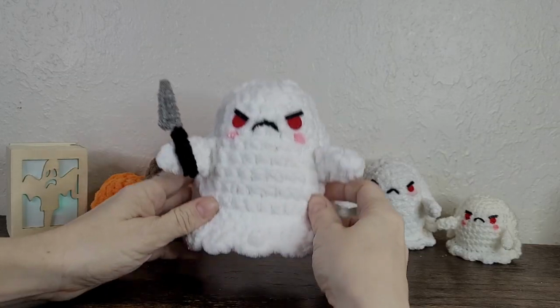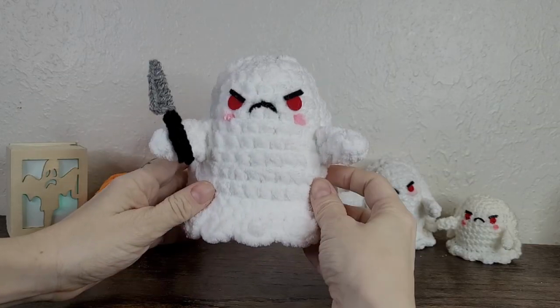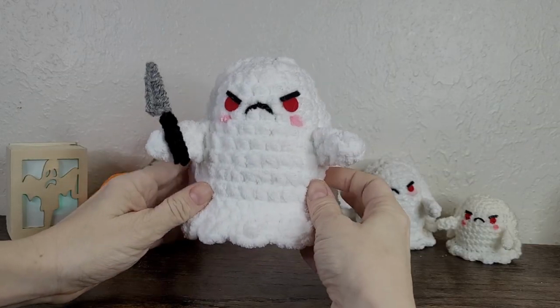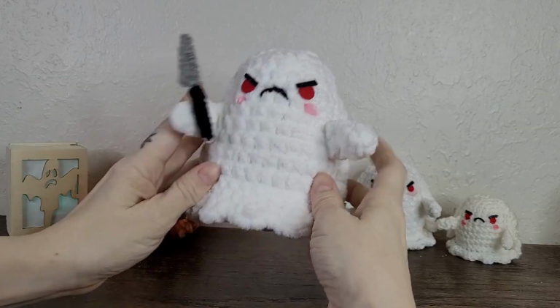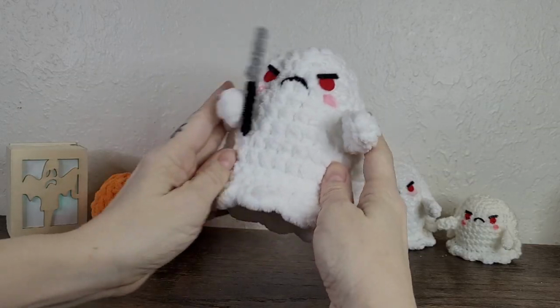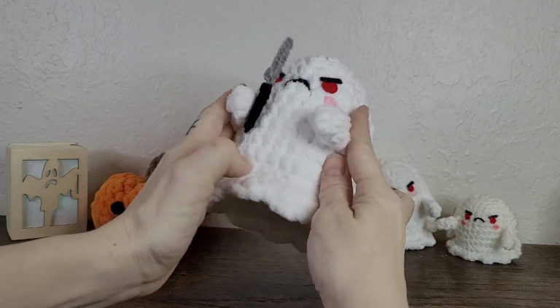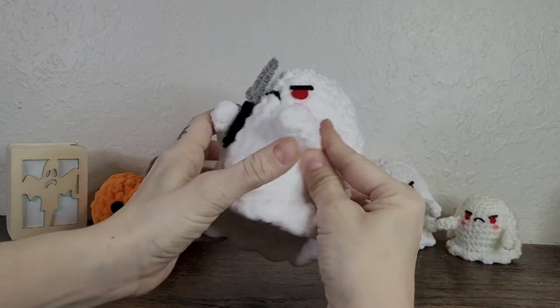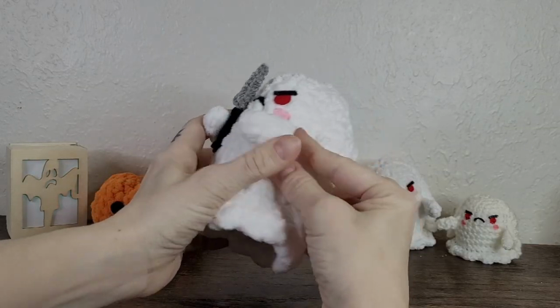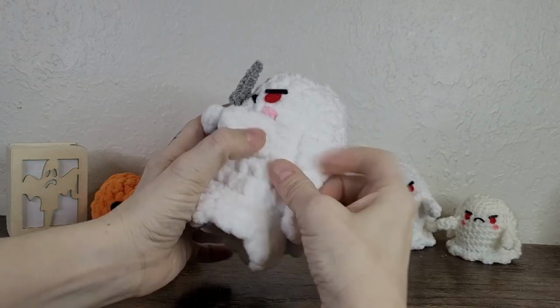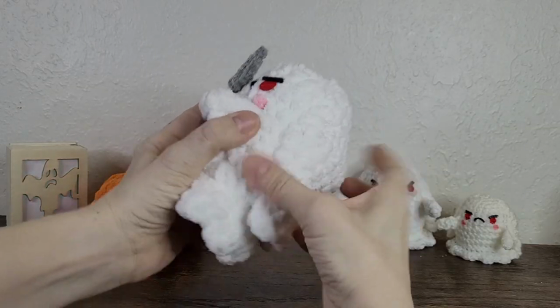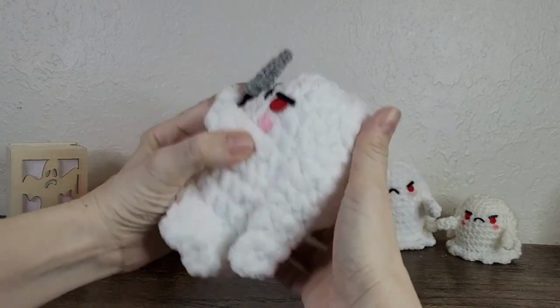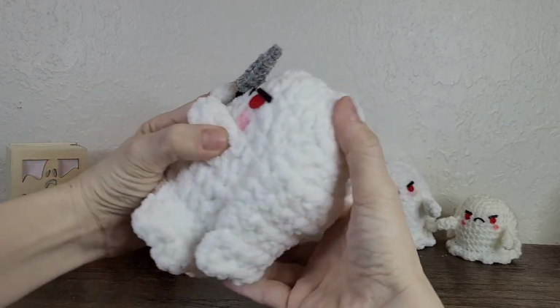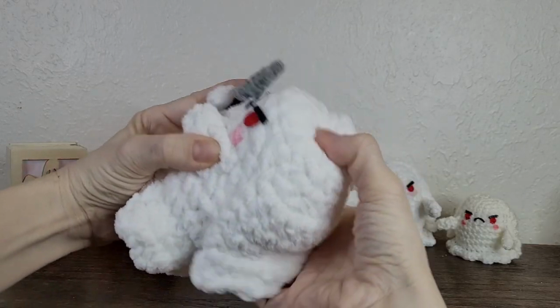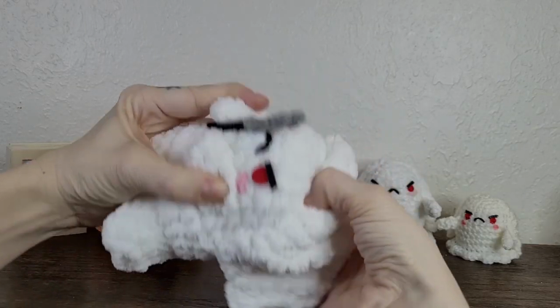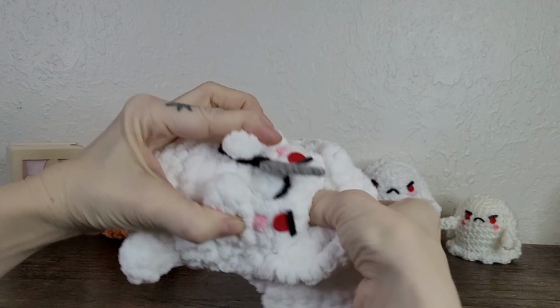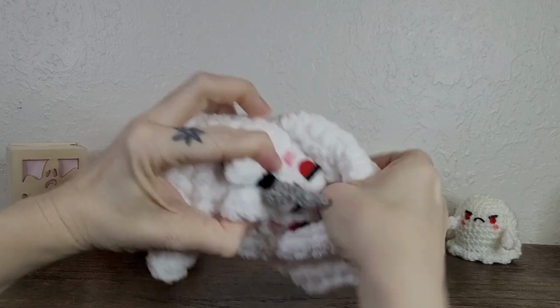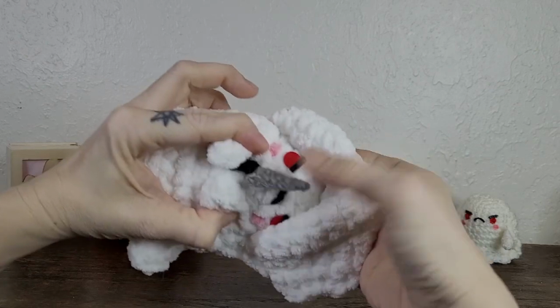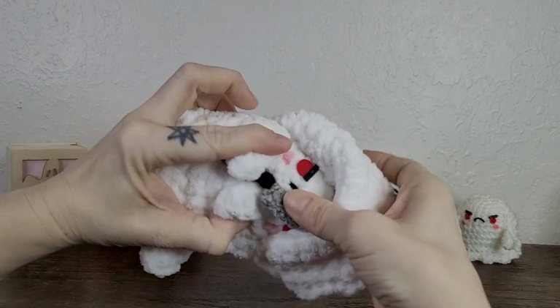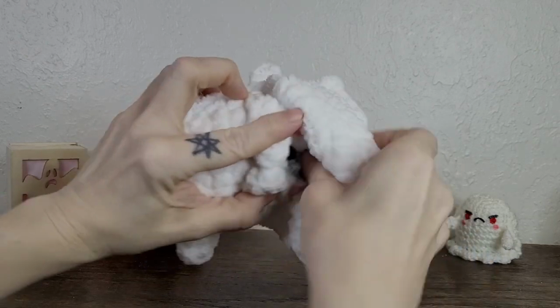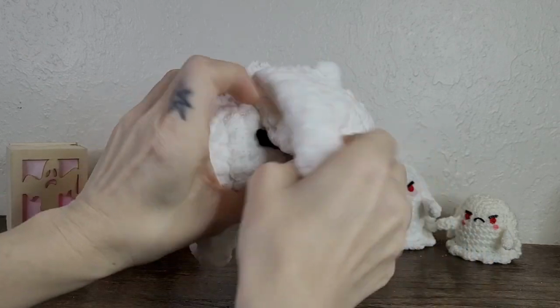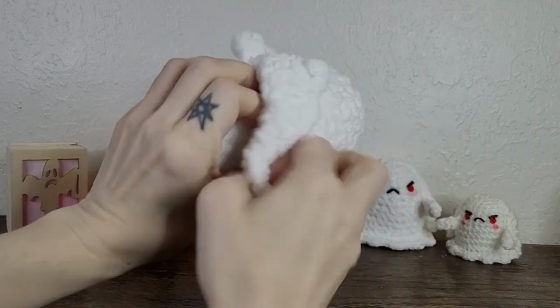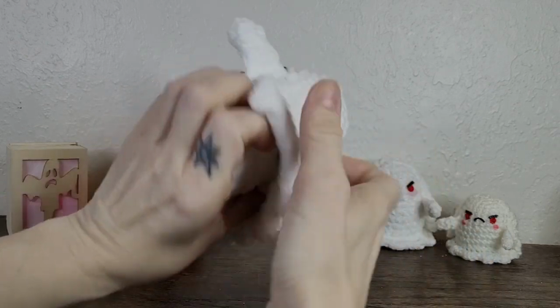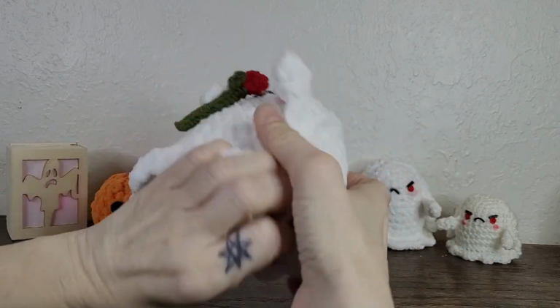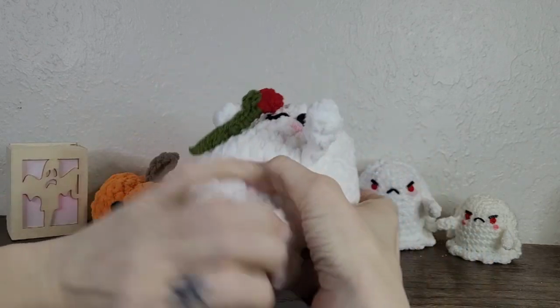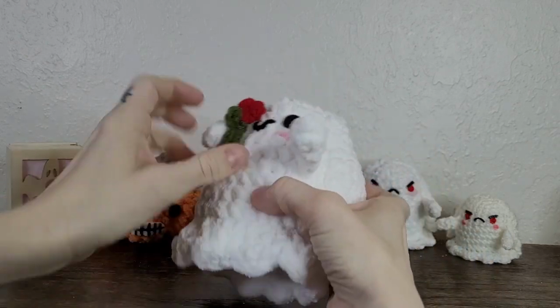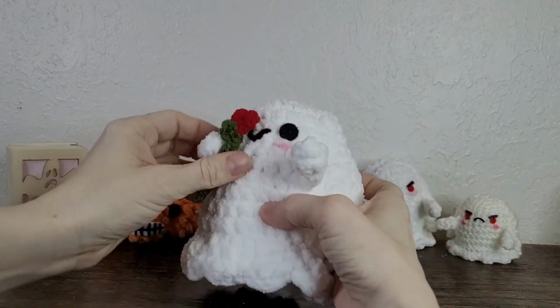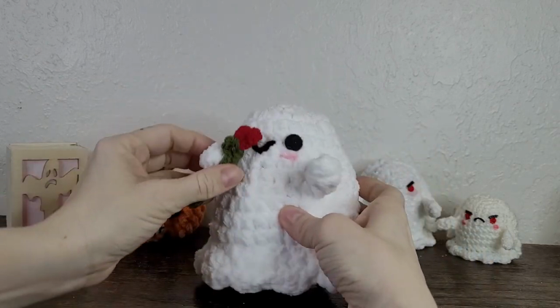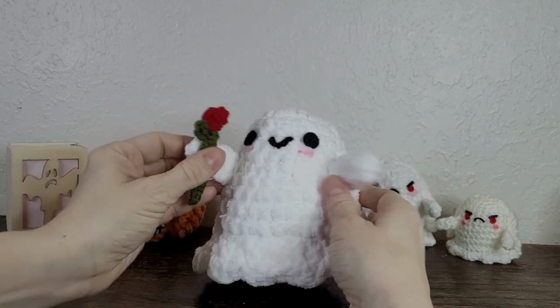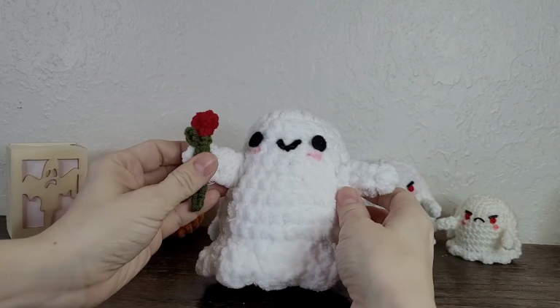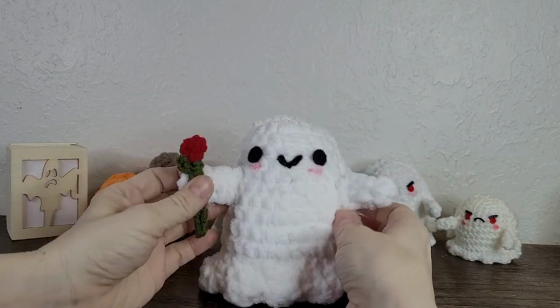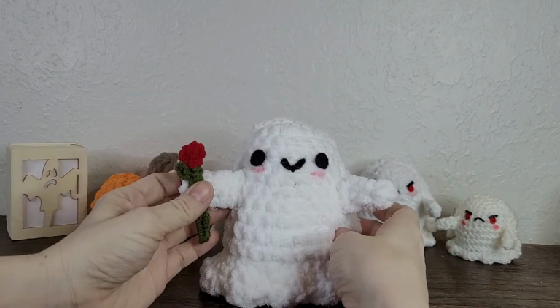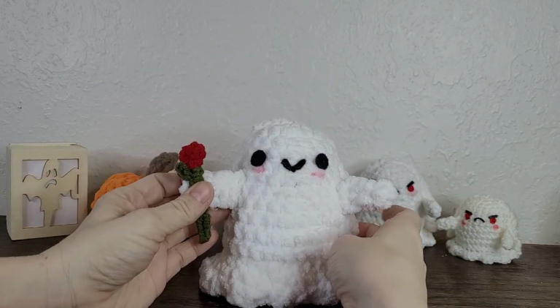Now that the angry ghostie has his knife, it's time to make a flower for our happy ghost.